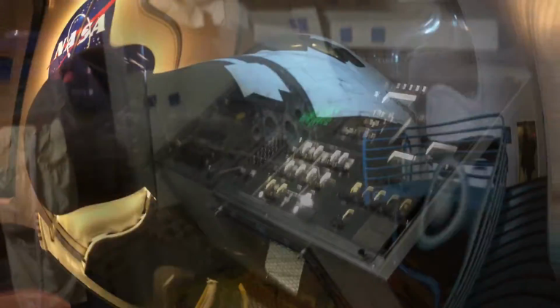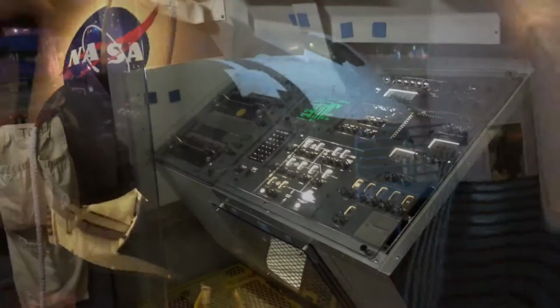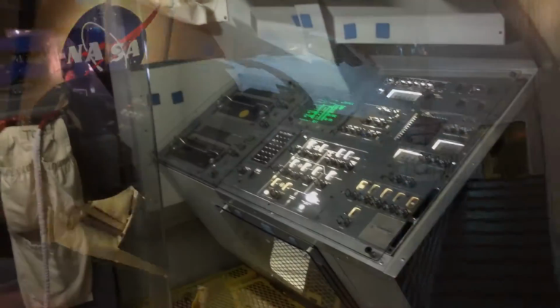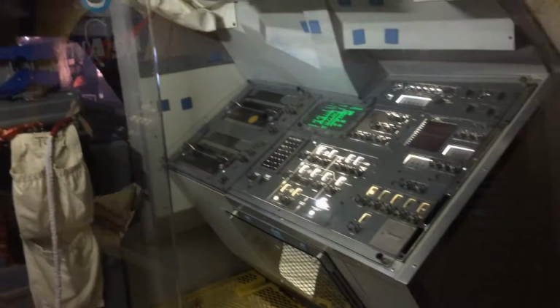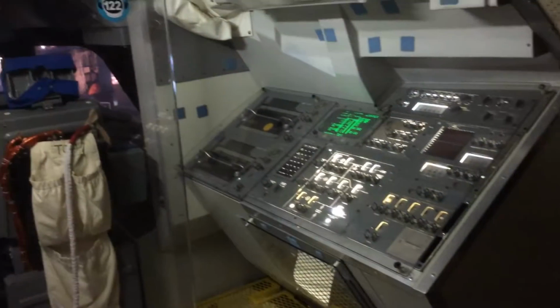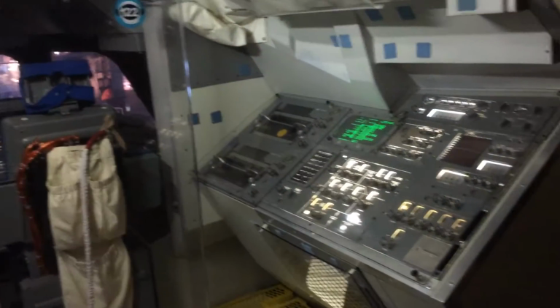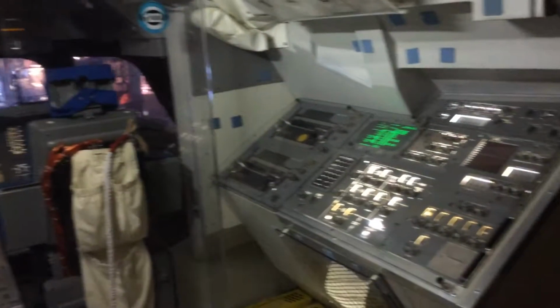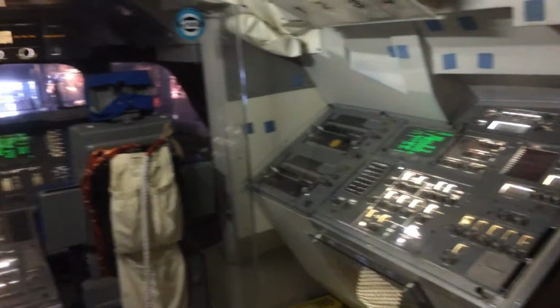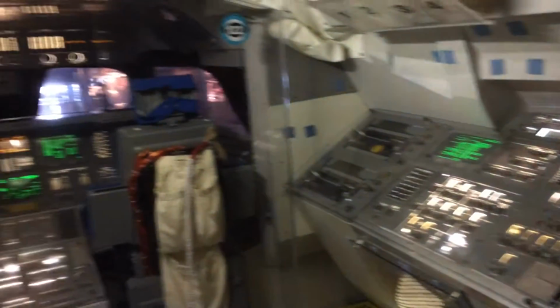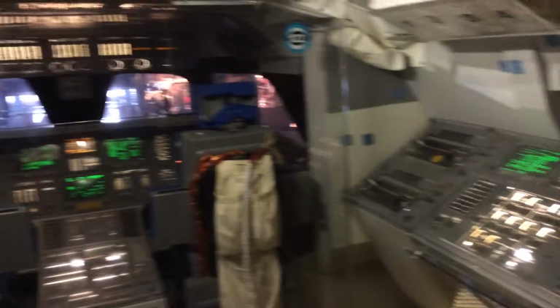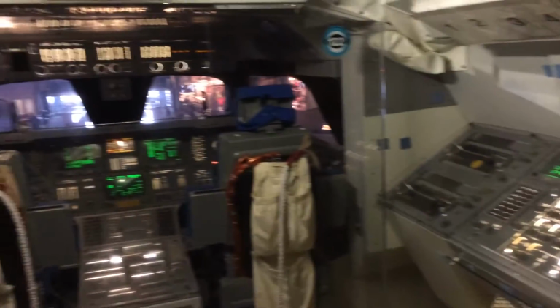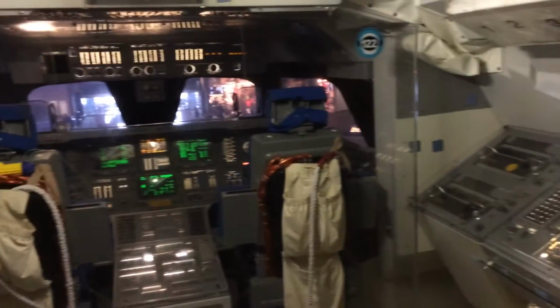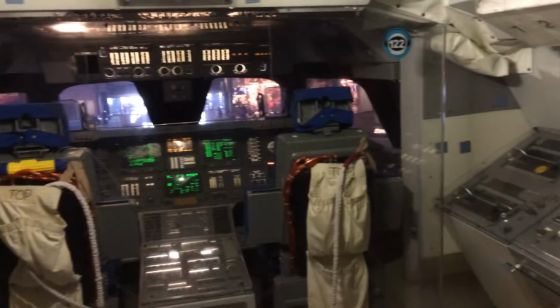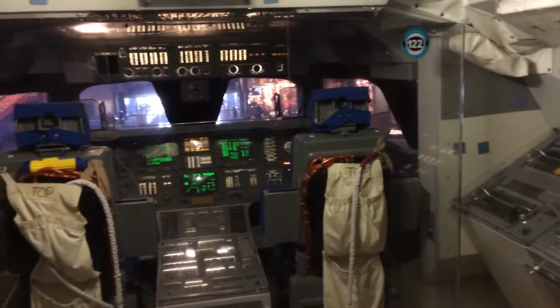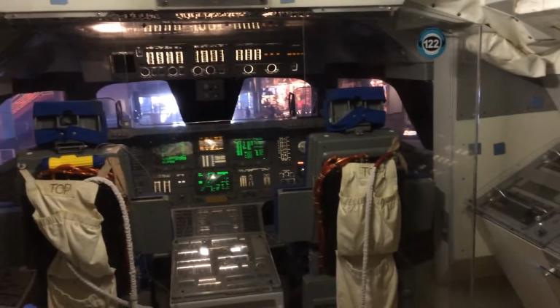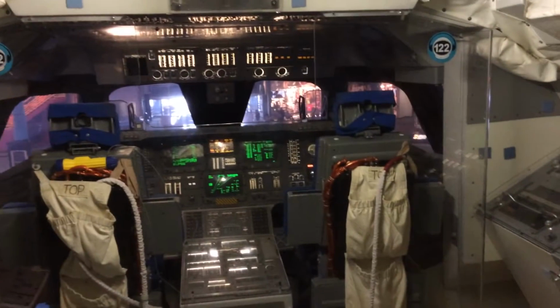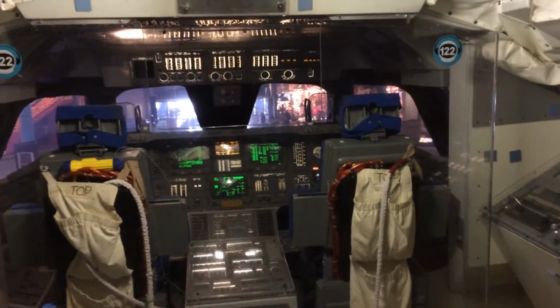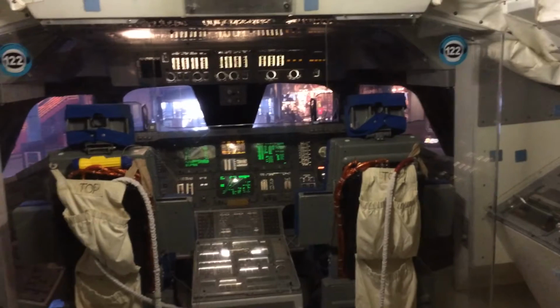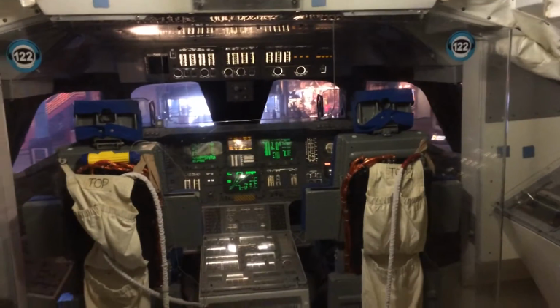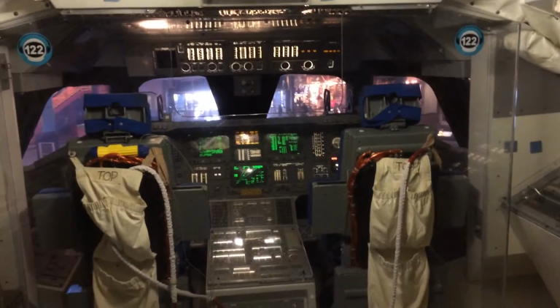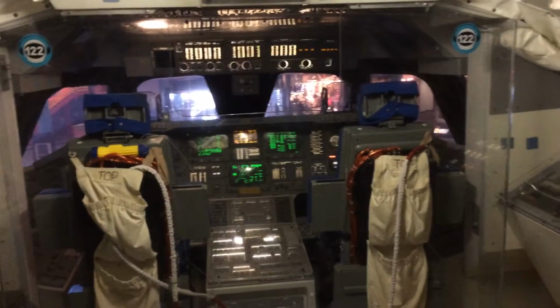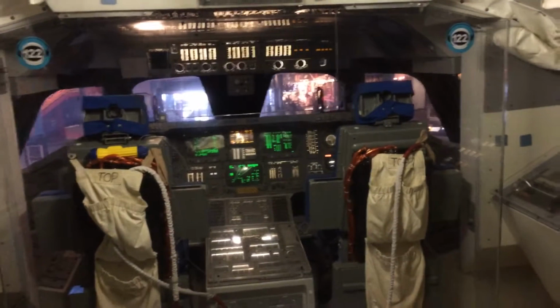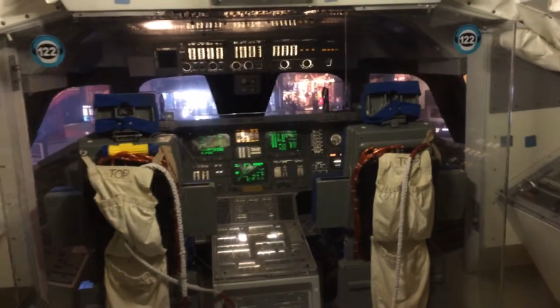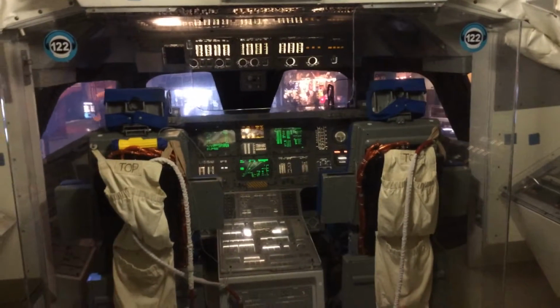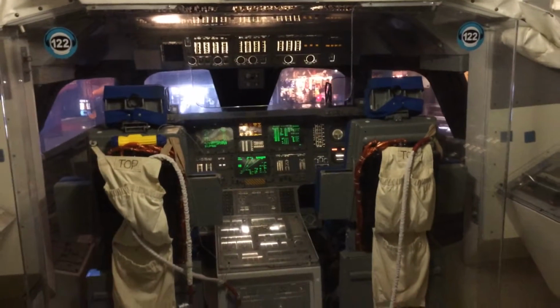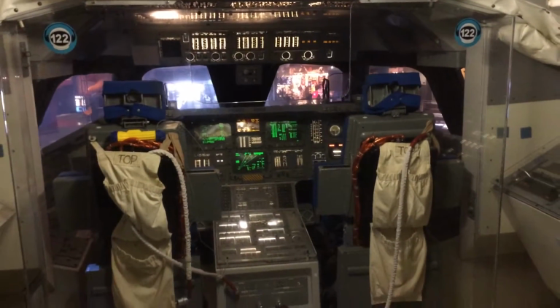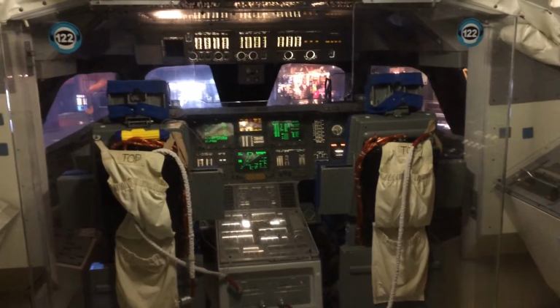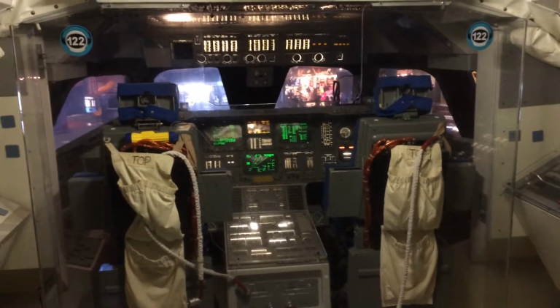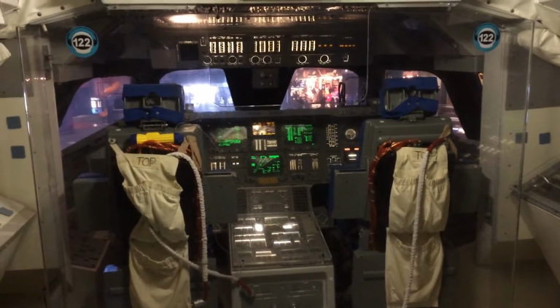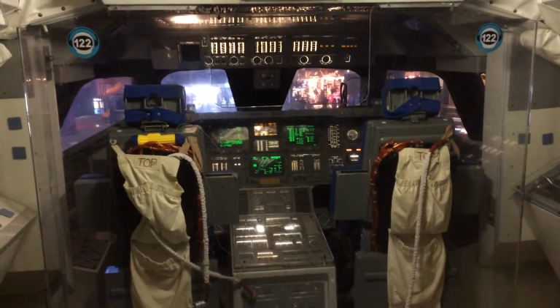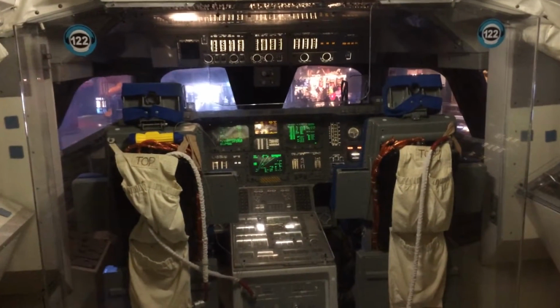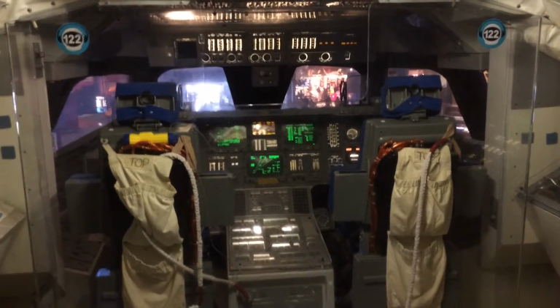This is a flight deck. This is reasonable. Hello, Space.